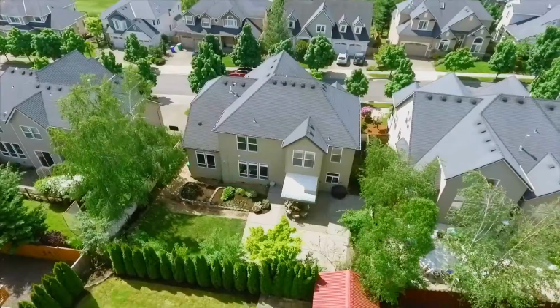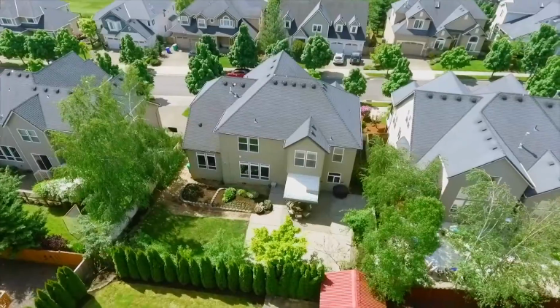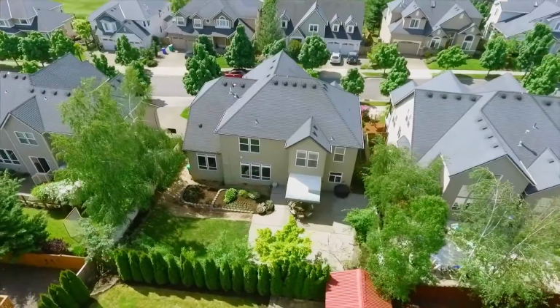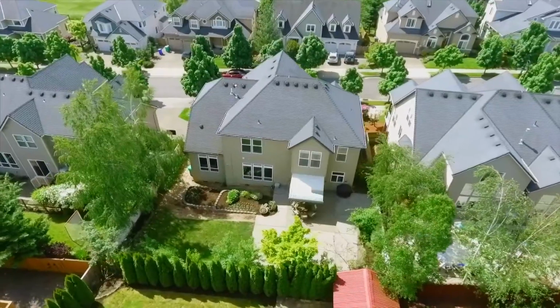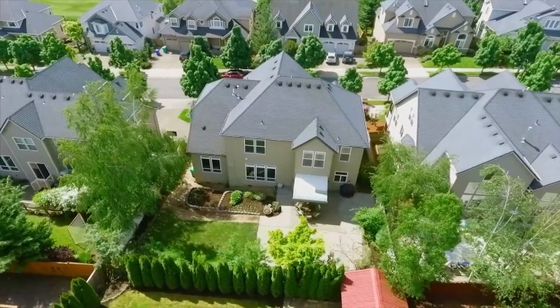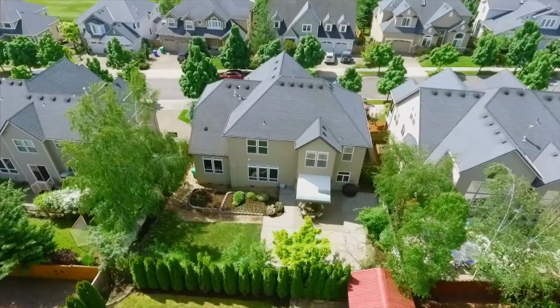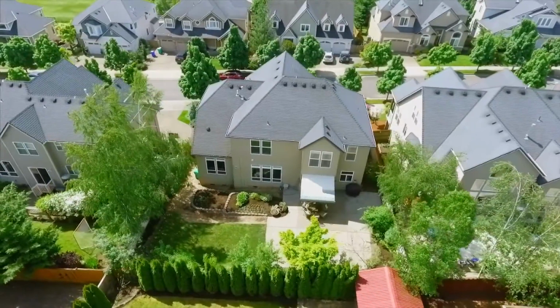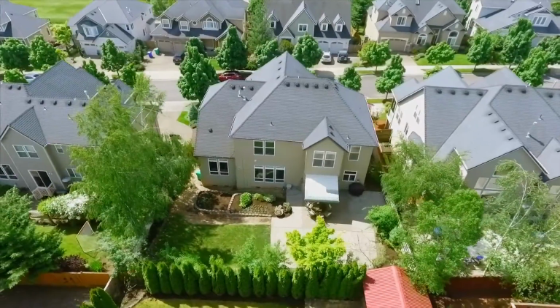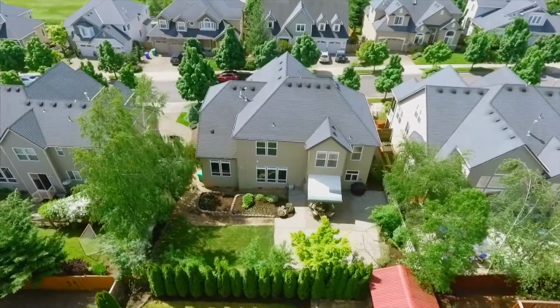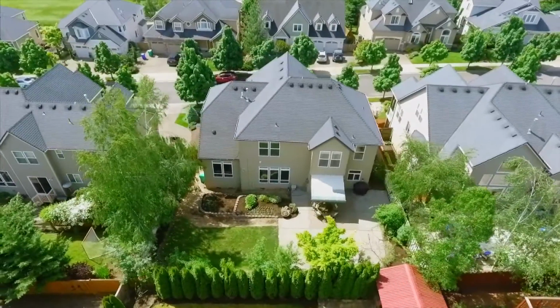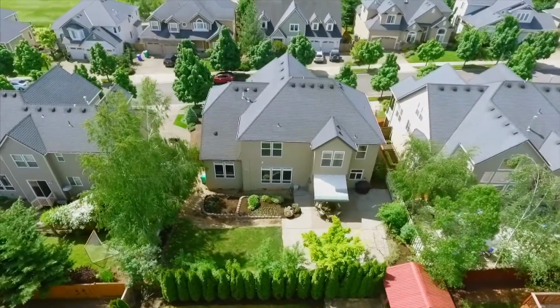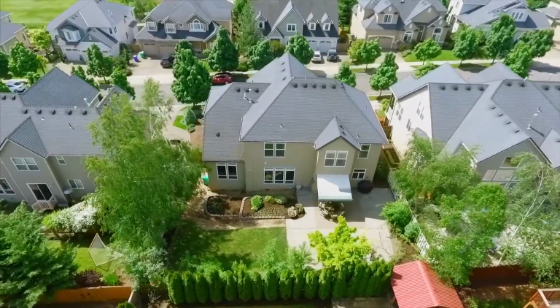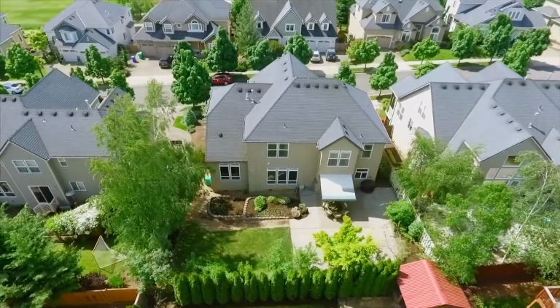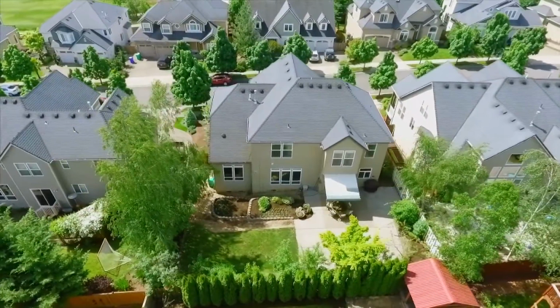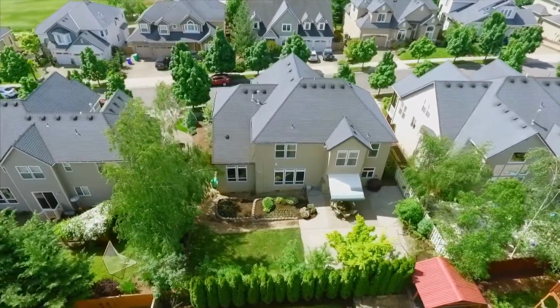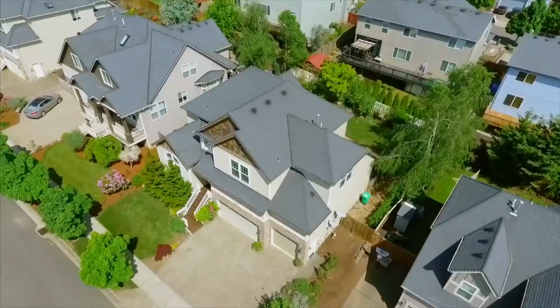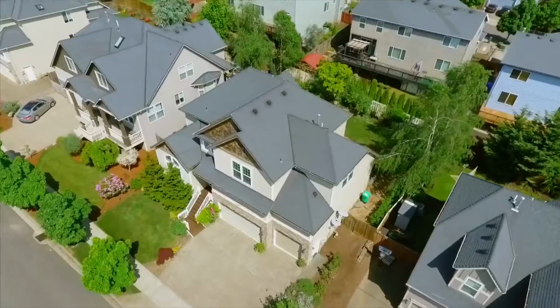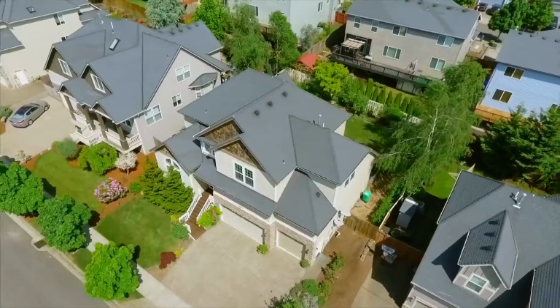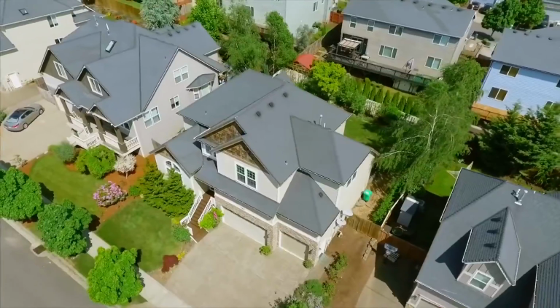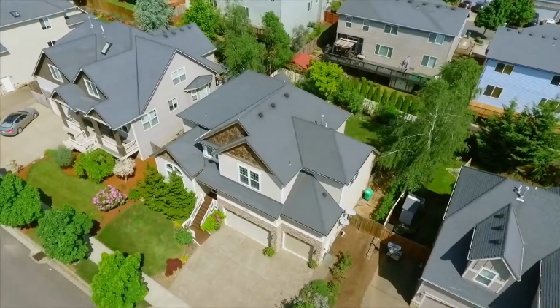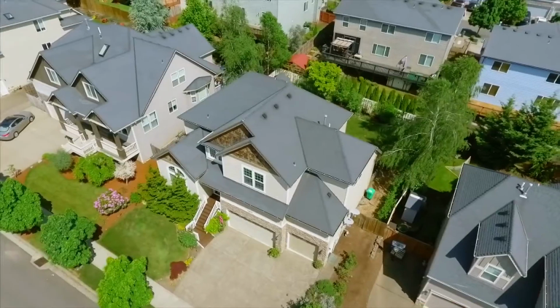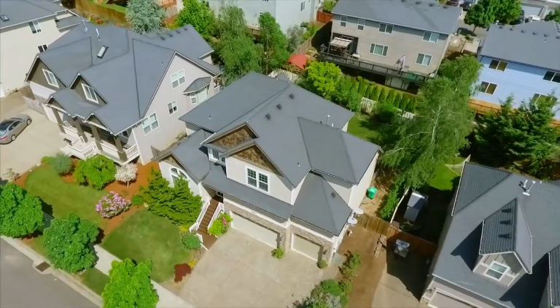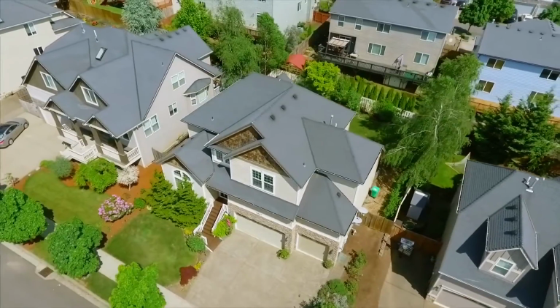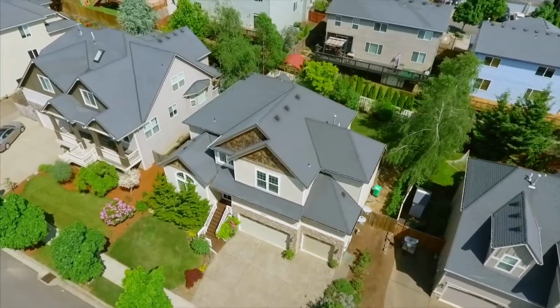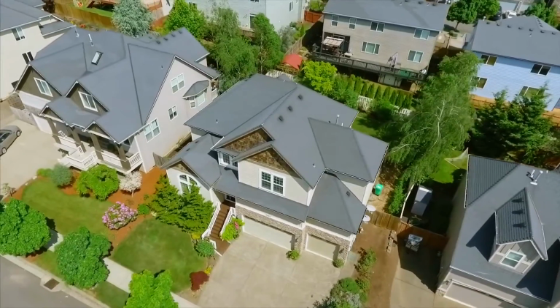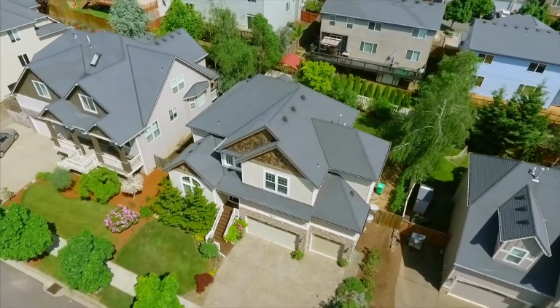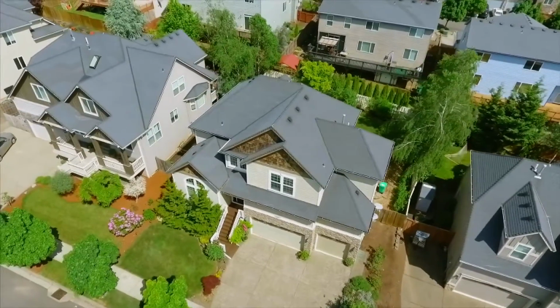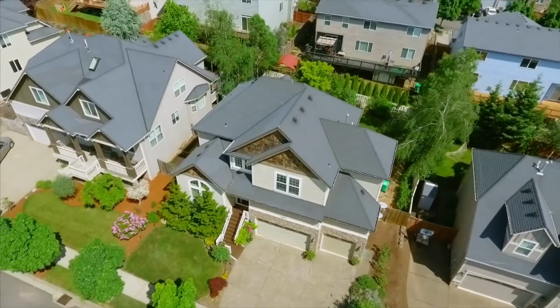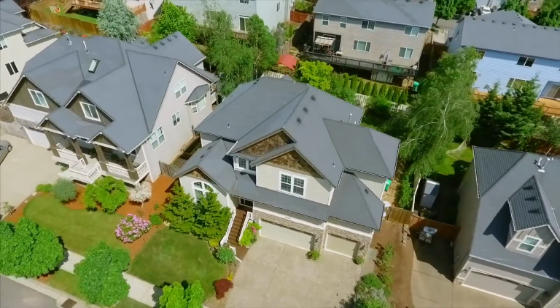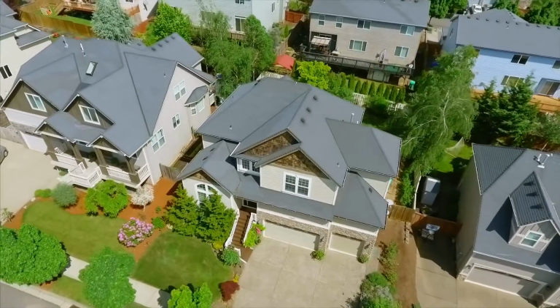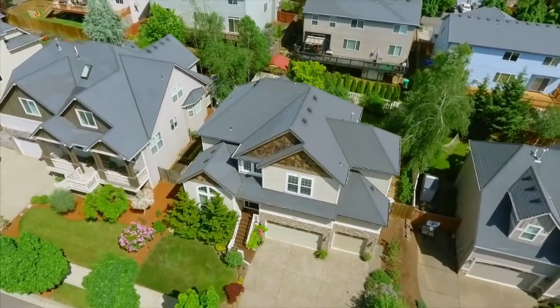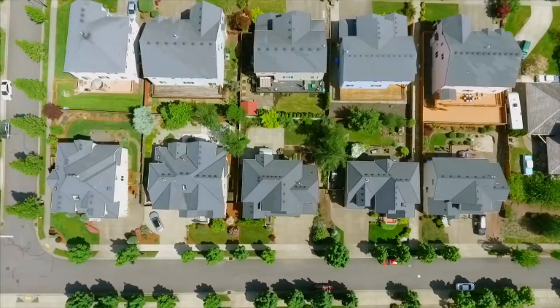Living here, you can walk to the many neighborhood paths, and it's close to New Seasons, Starbucks, shopping, and dining.